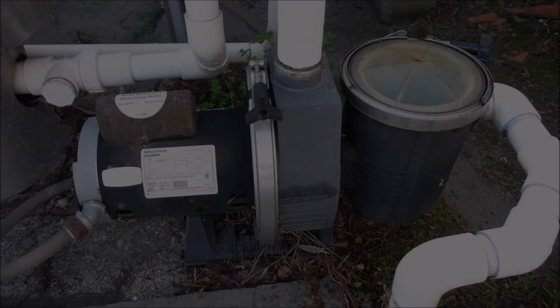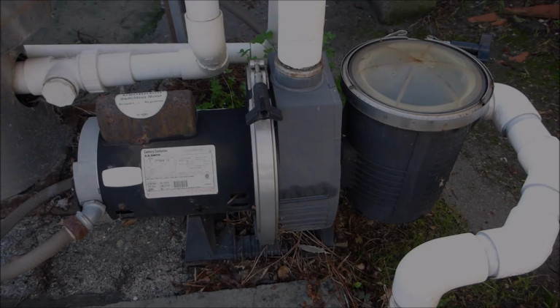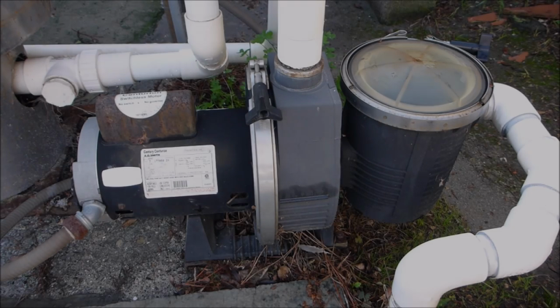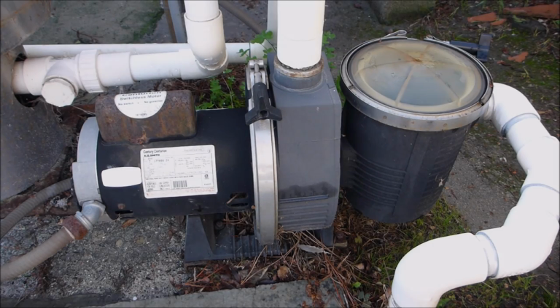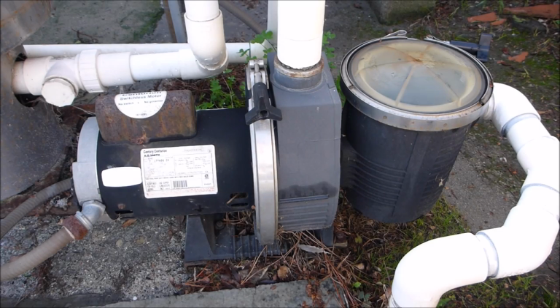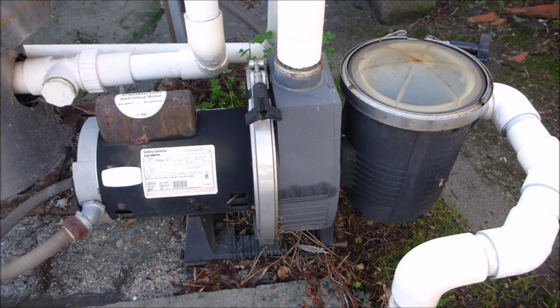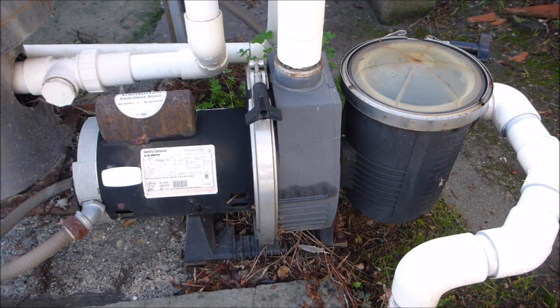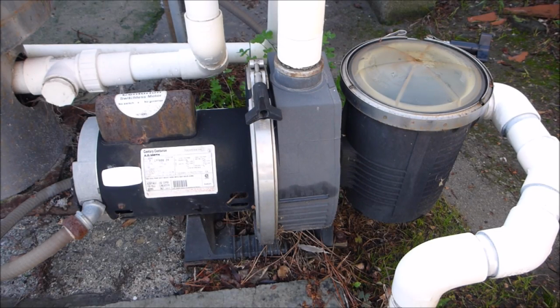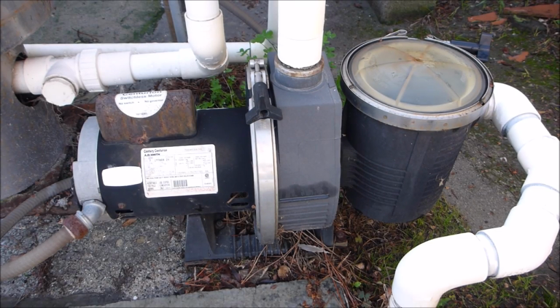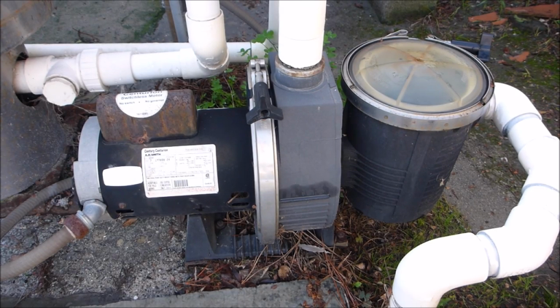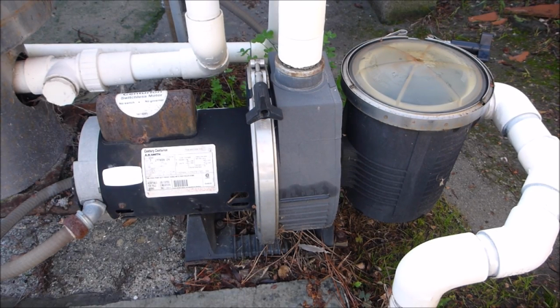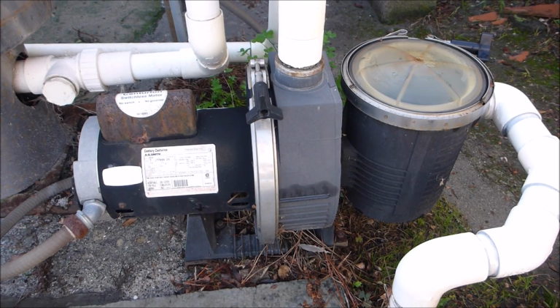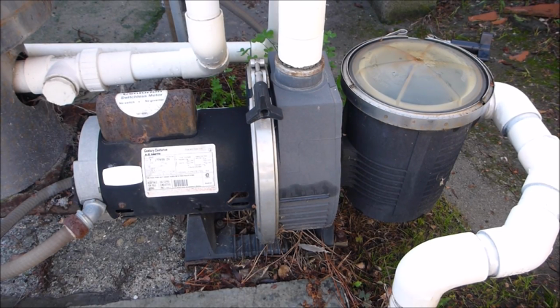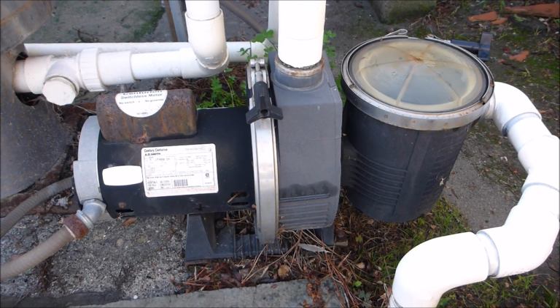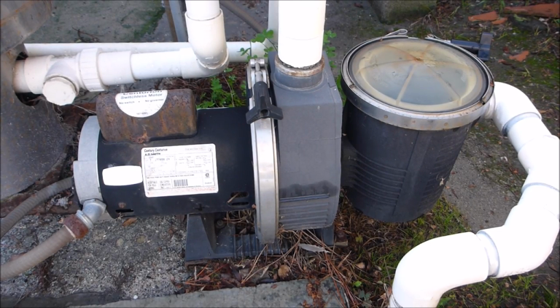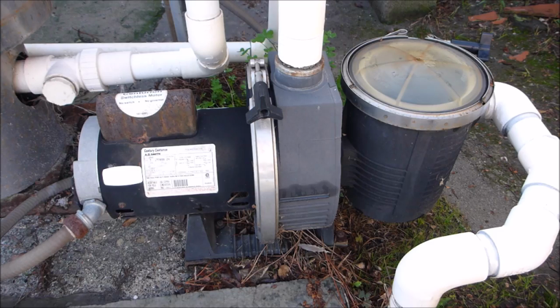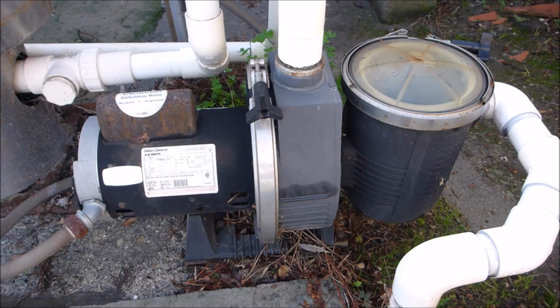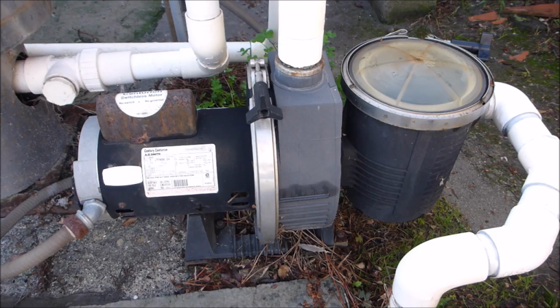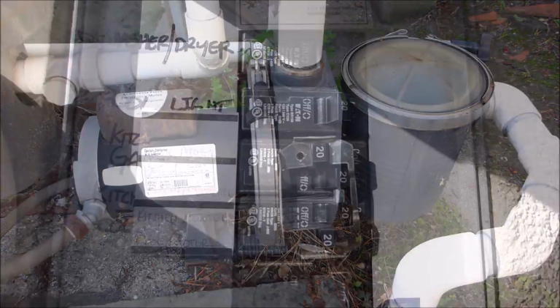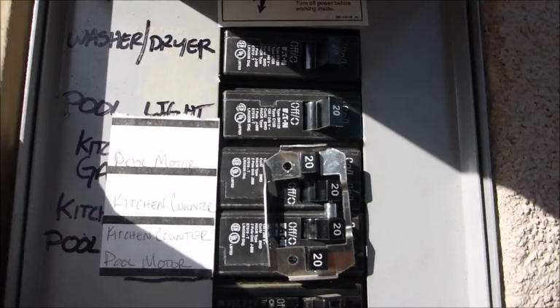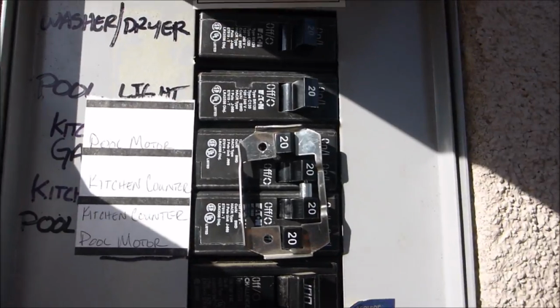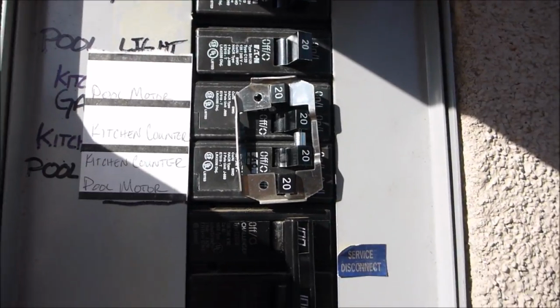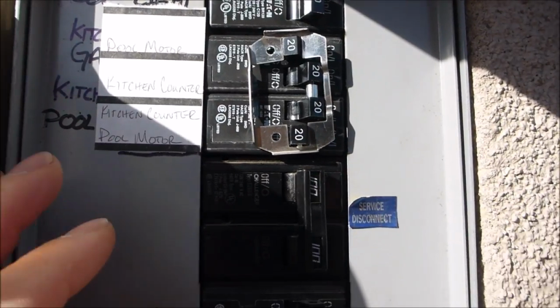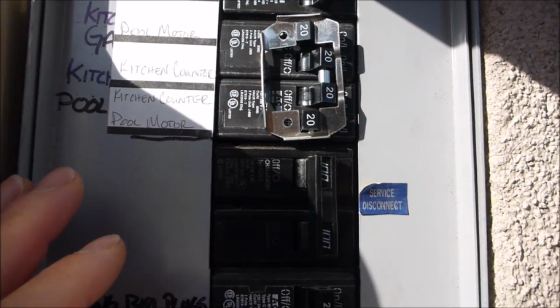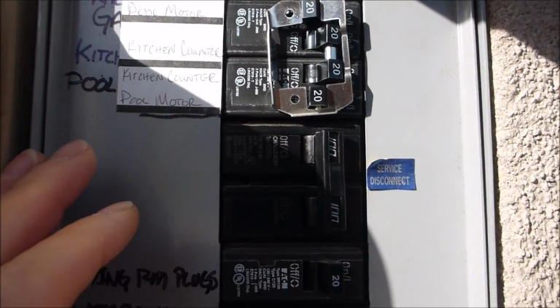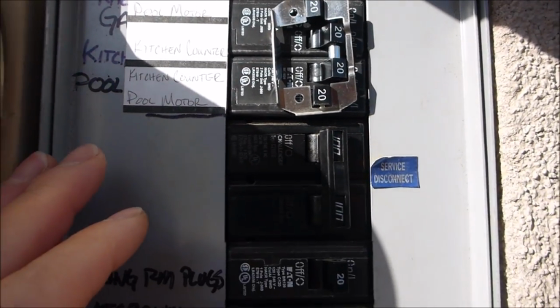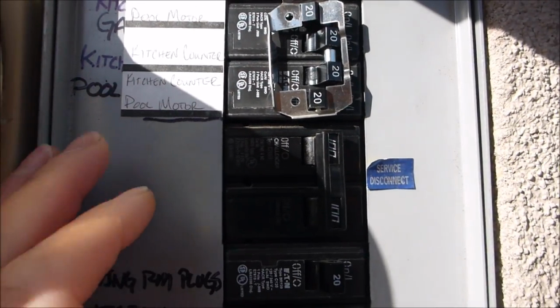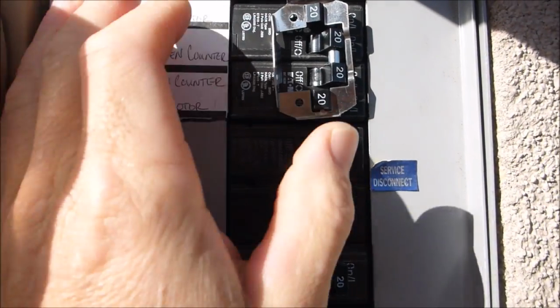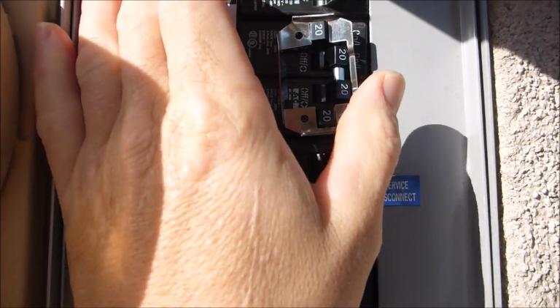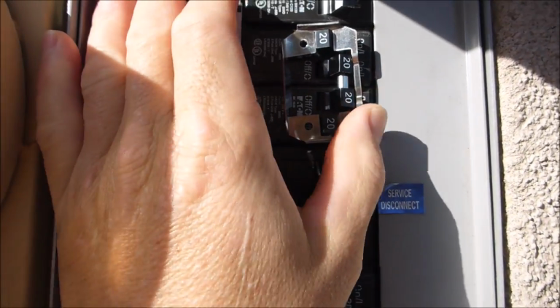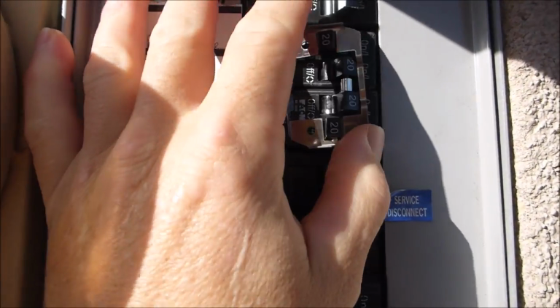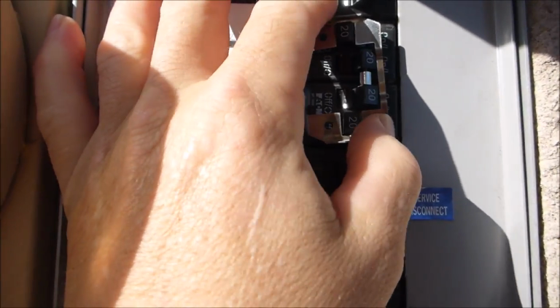I'm going to go ahead and cut out and replace this old pump with a Superflow VS. The first thing you want to do is make sure the breaker is off to the pump.